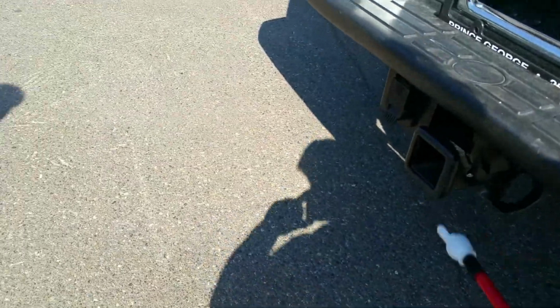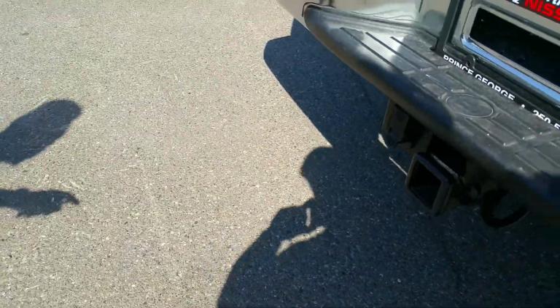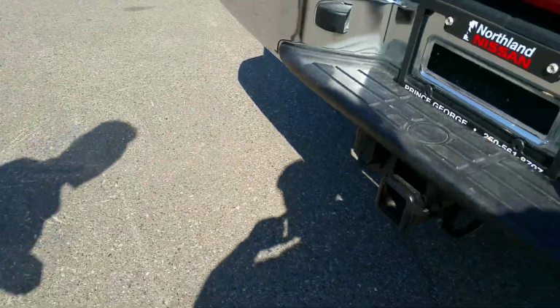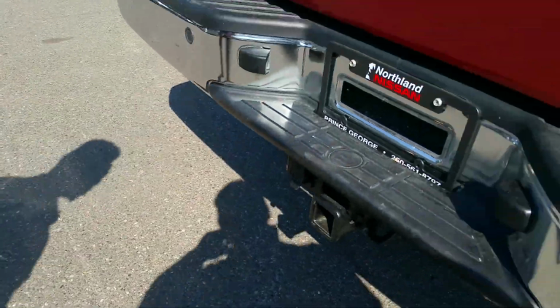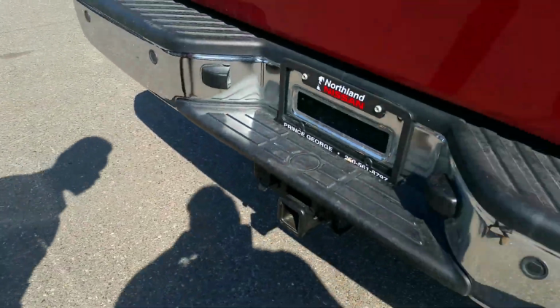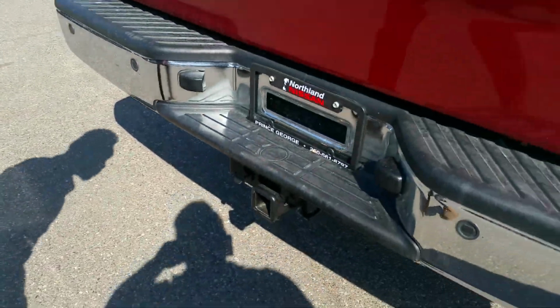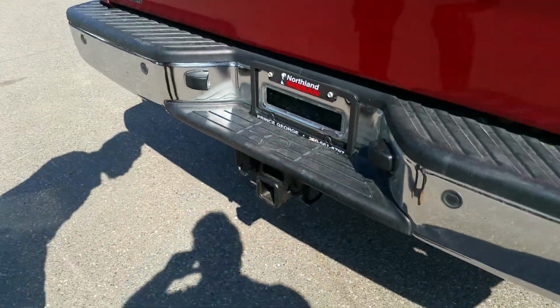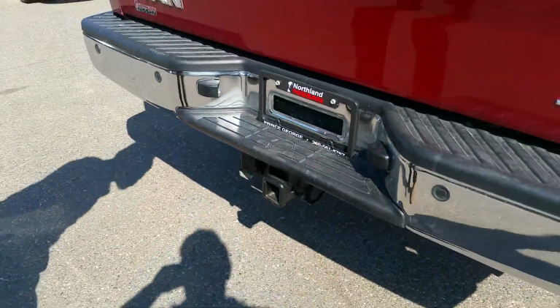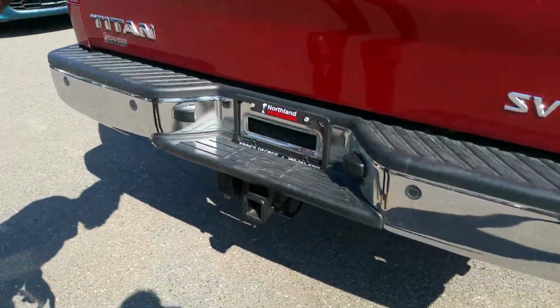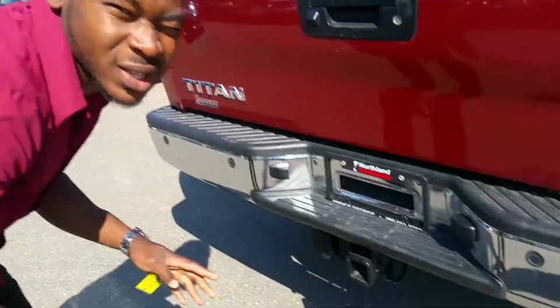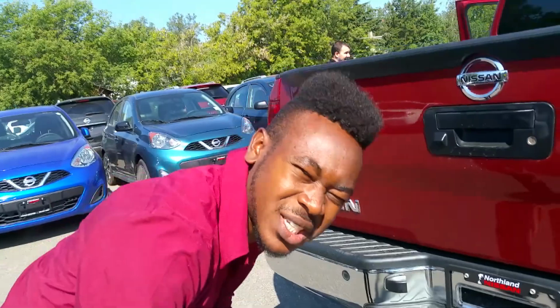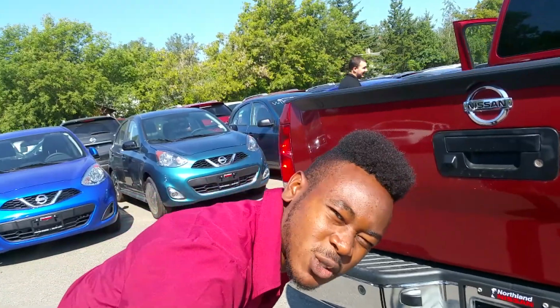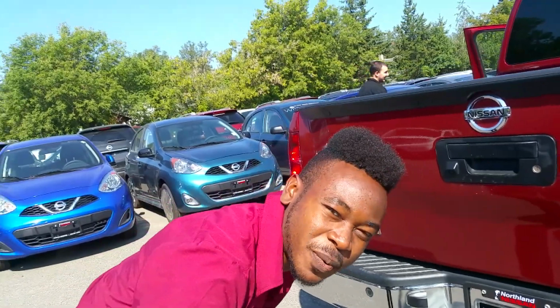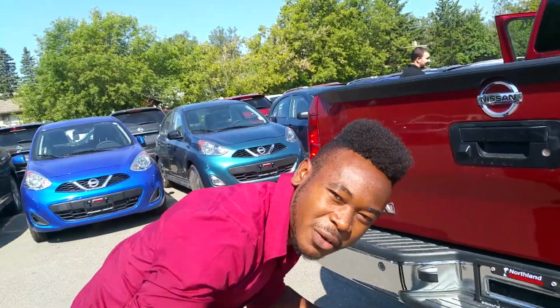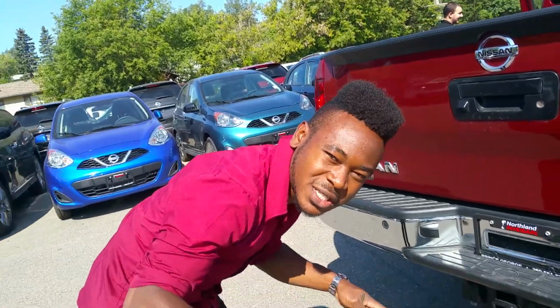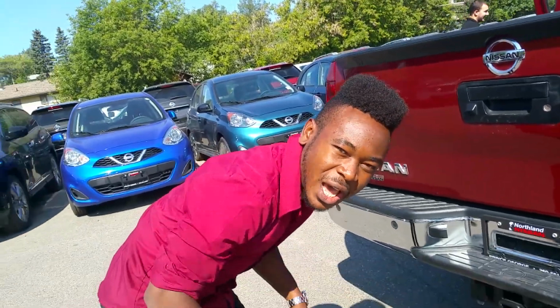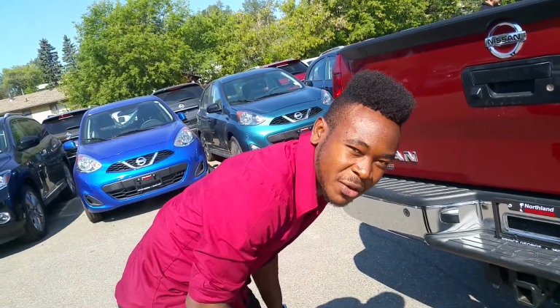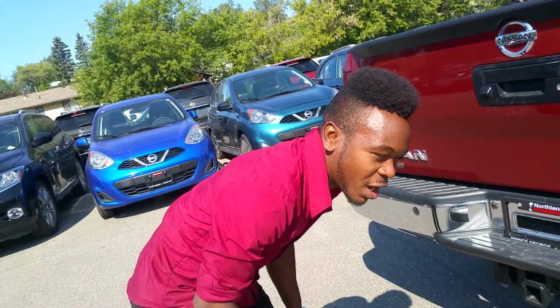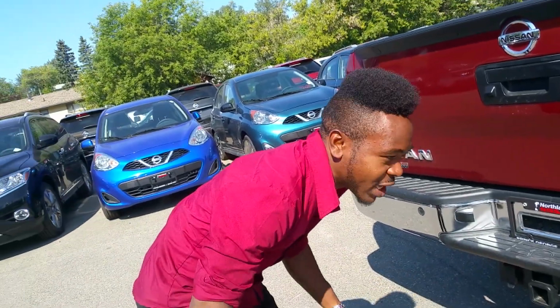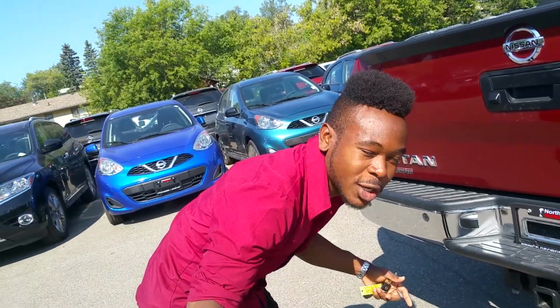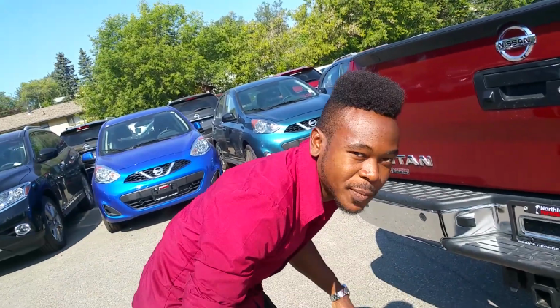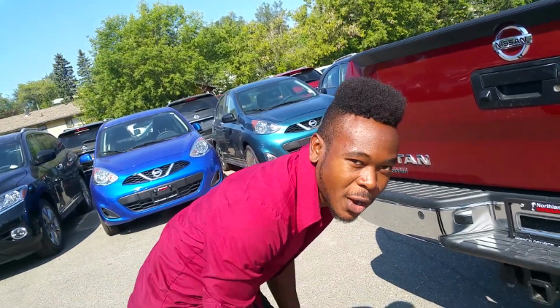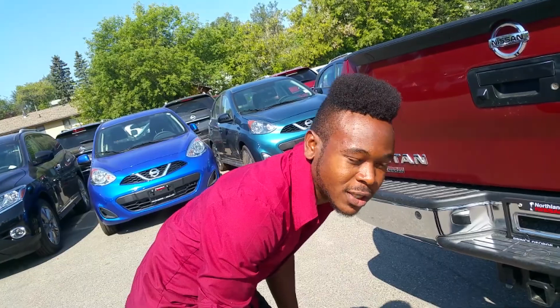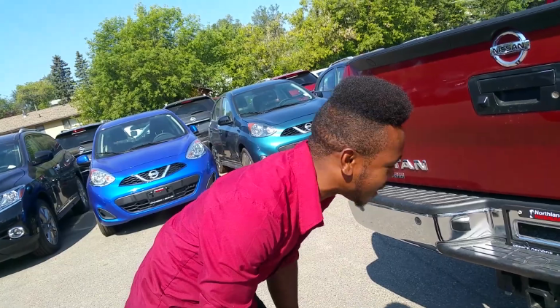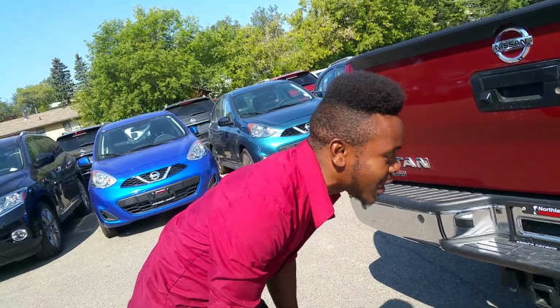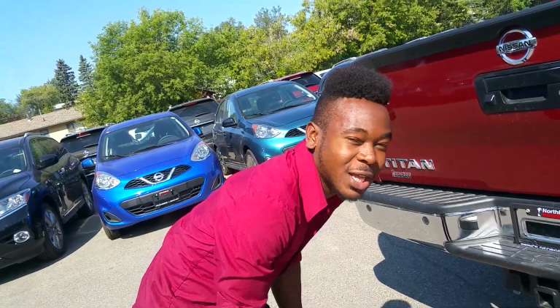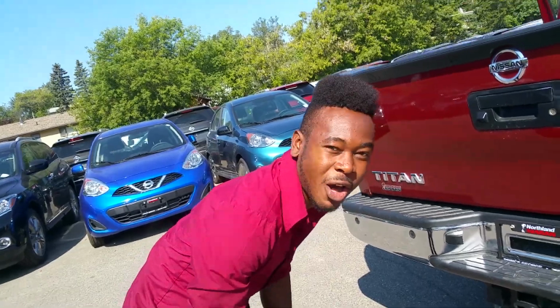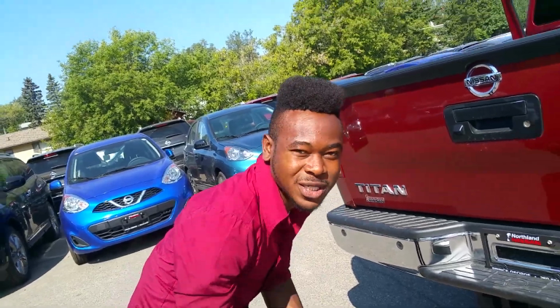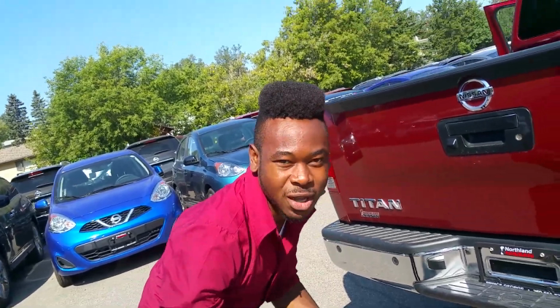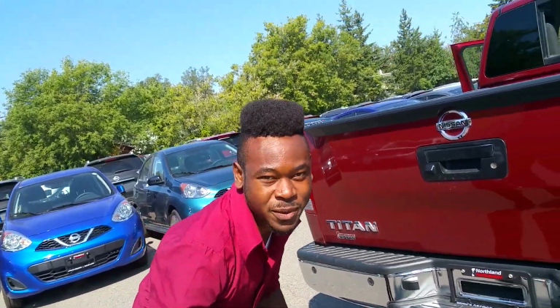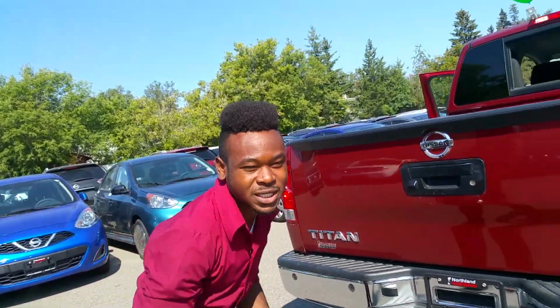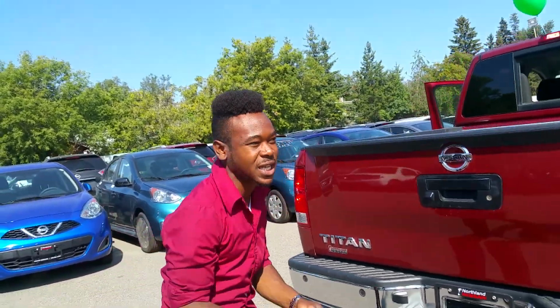That's a tow hitch. It tows up to 10,000 pounds. 10,000 pounds — are you sure about that? About 10,000 pounds, exactly.